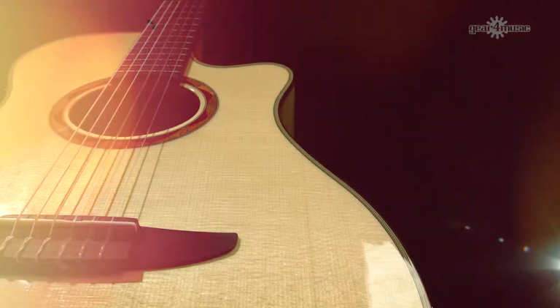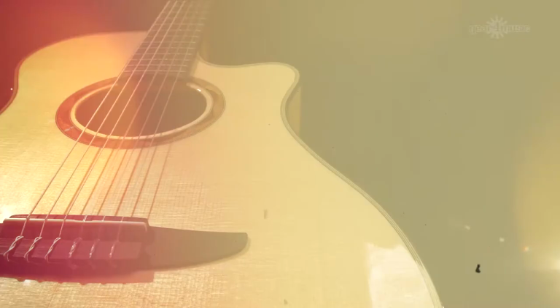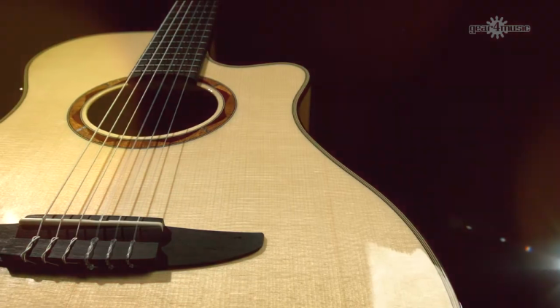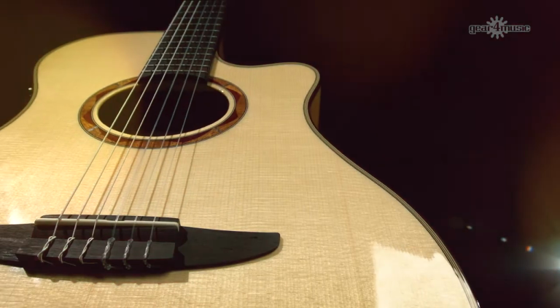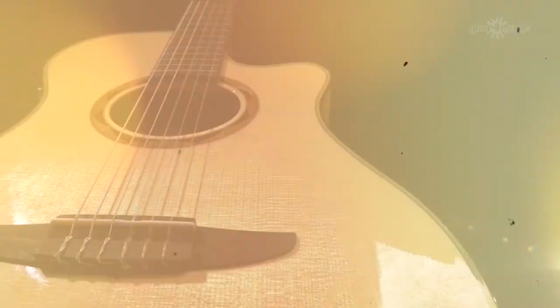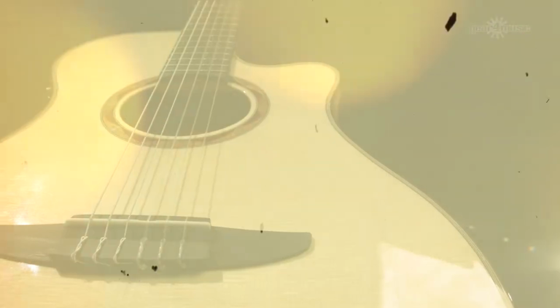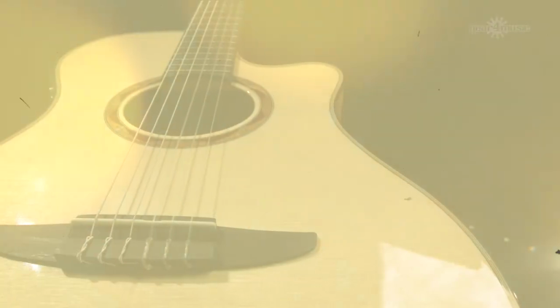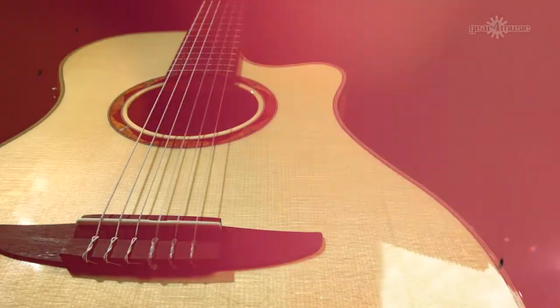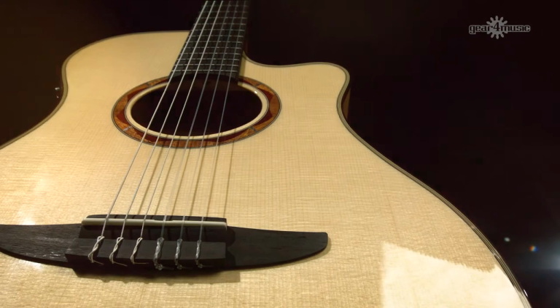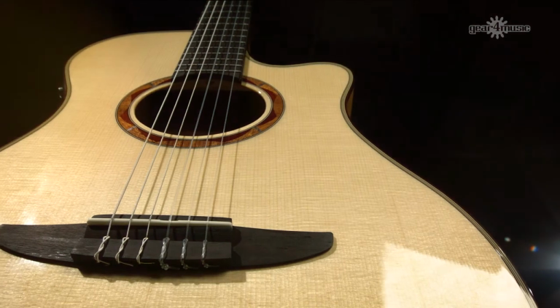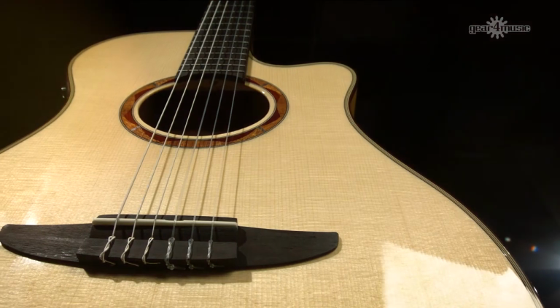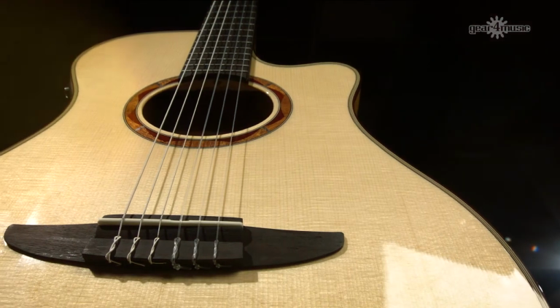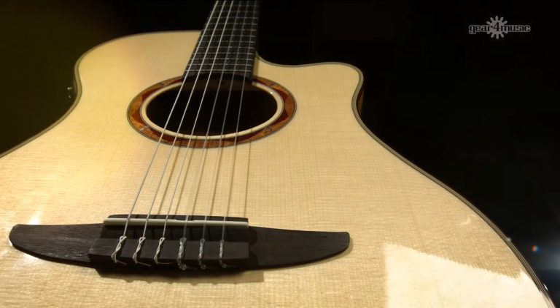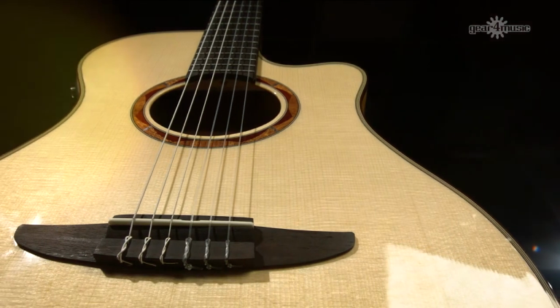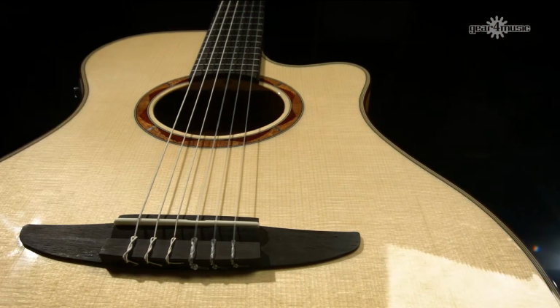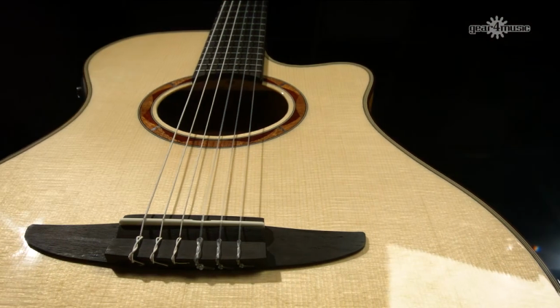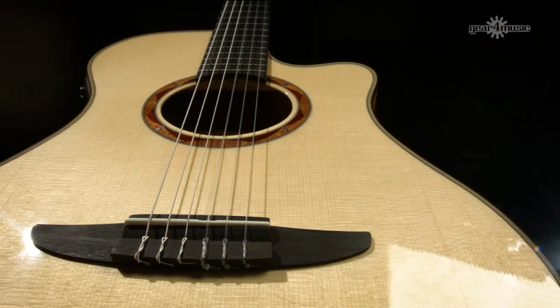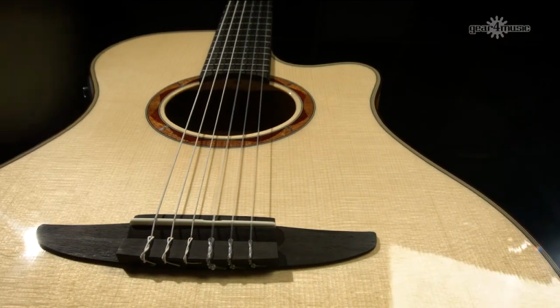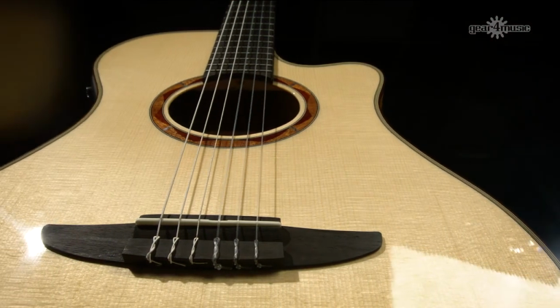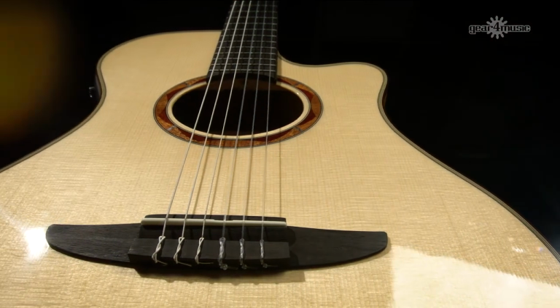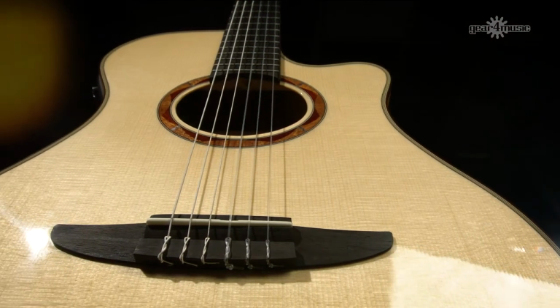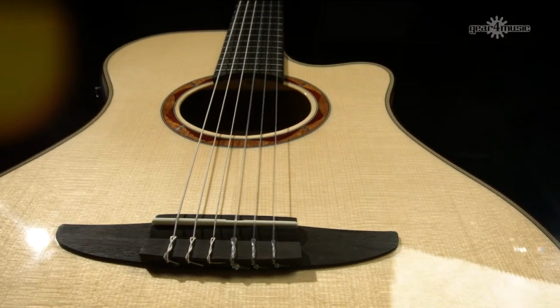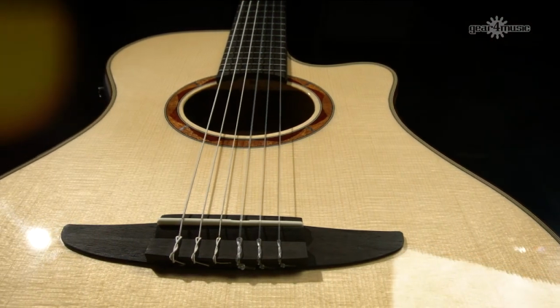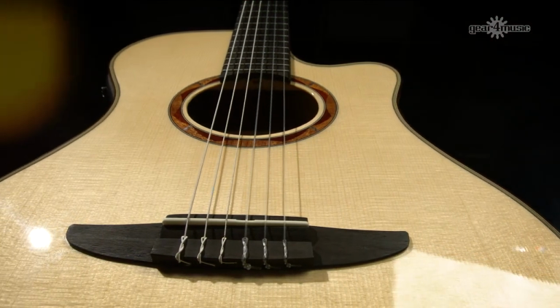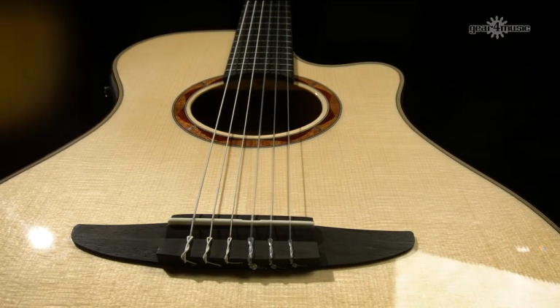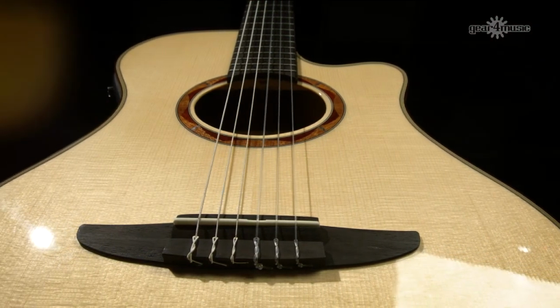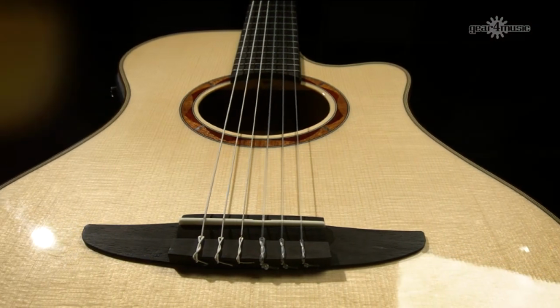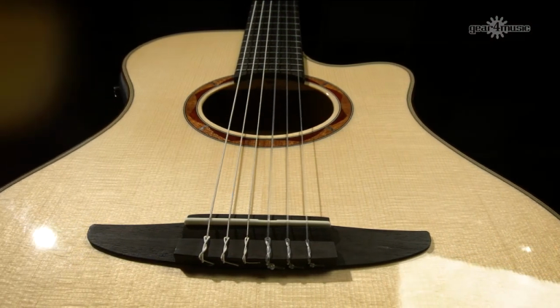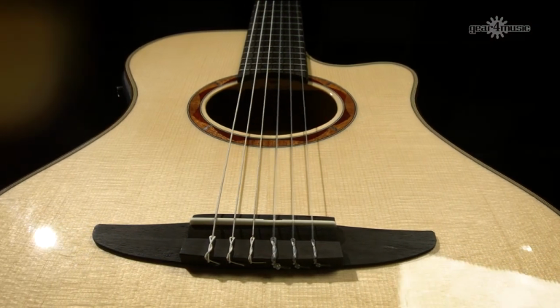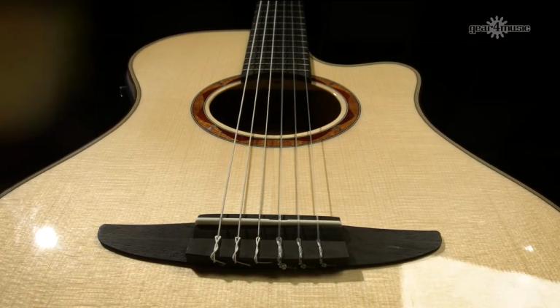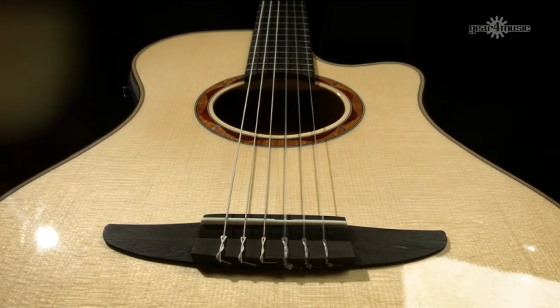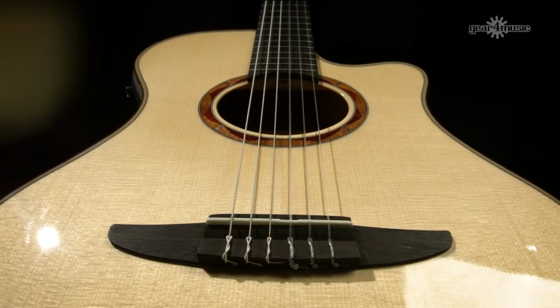The NTX 900 features a solid Engelmann spruce top, flame maple back and sides, and a NATO neck.